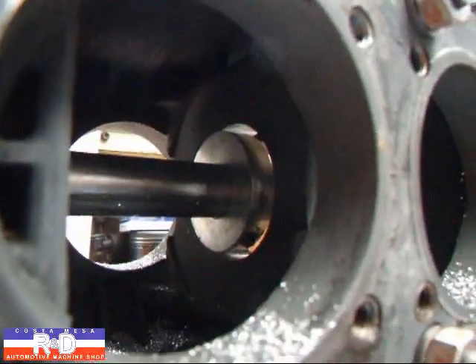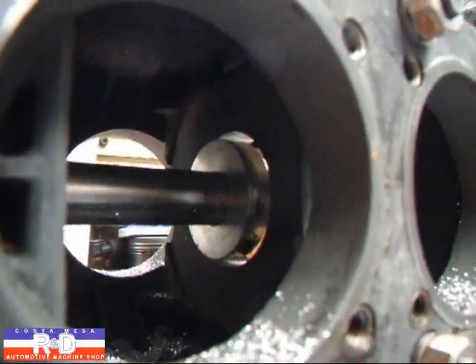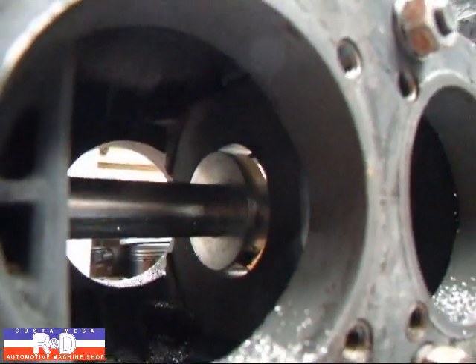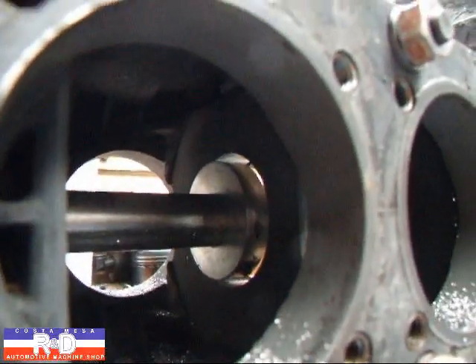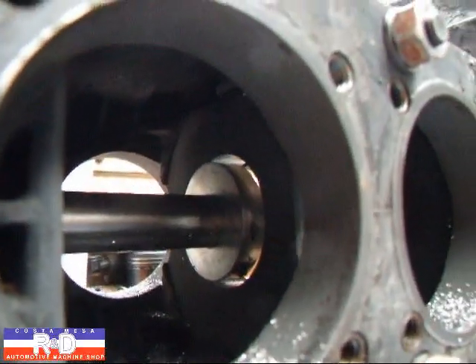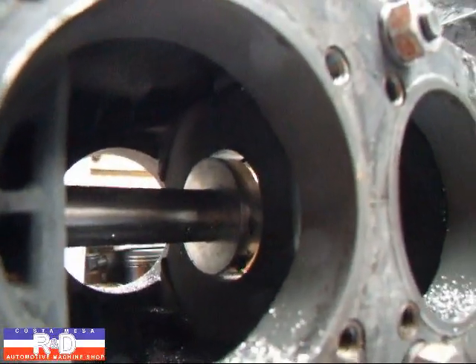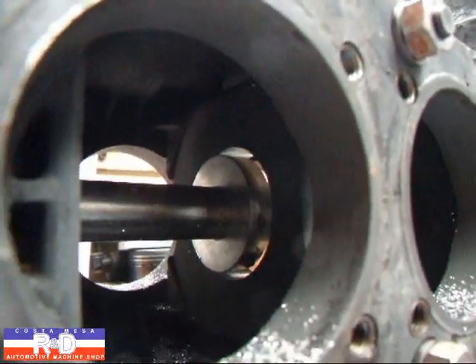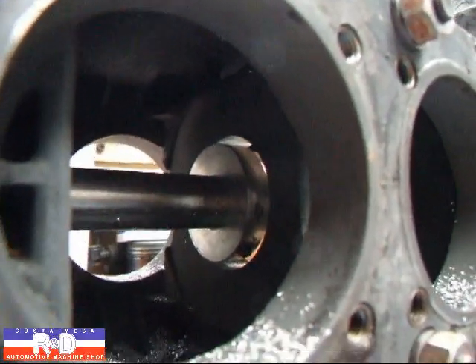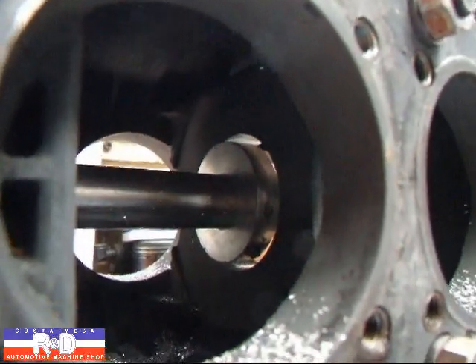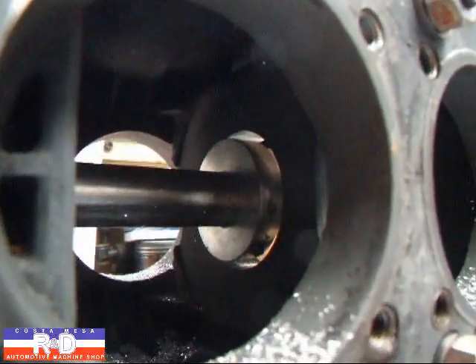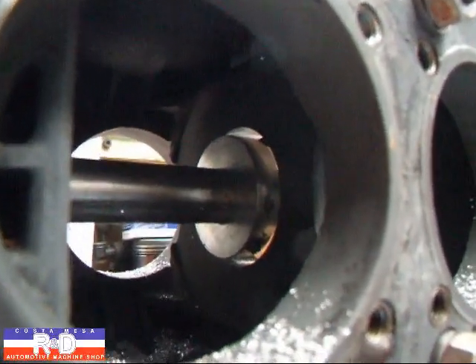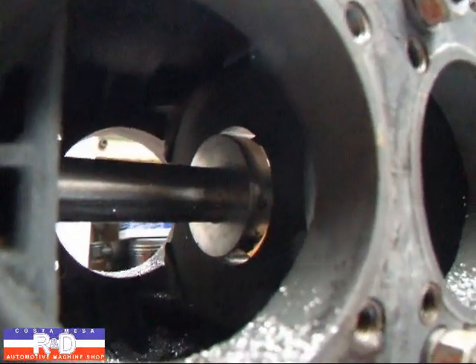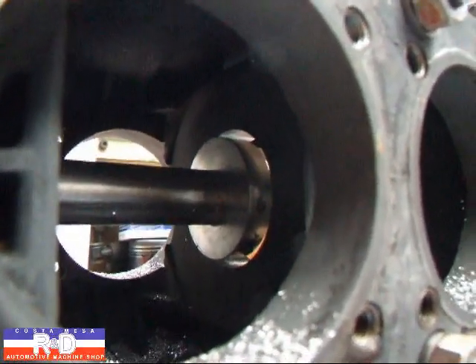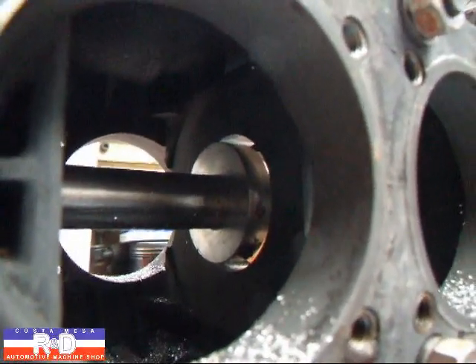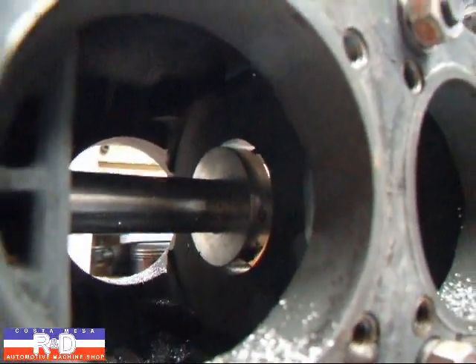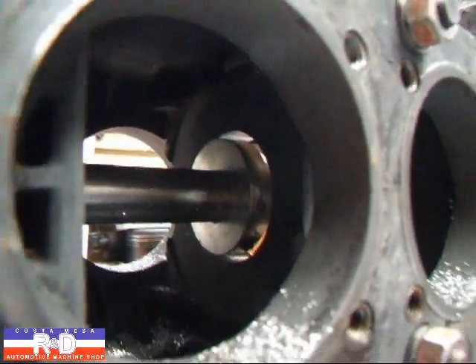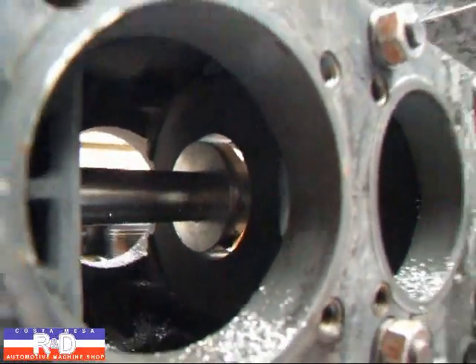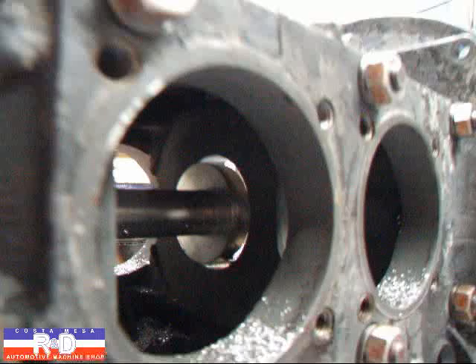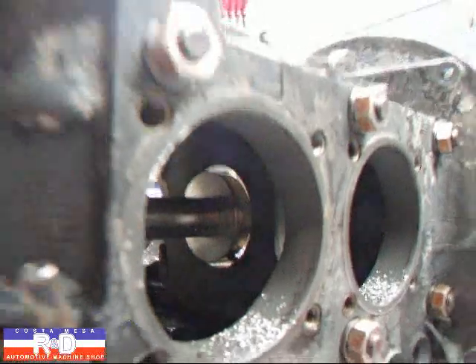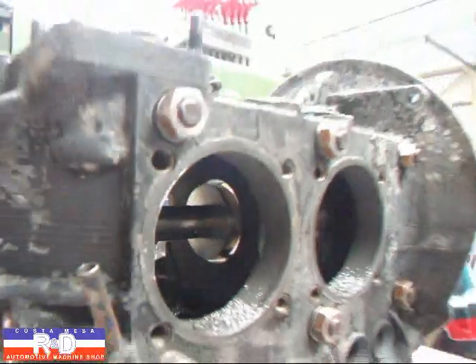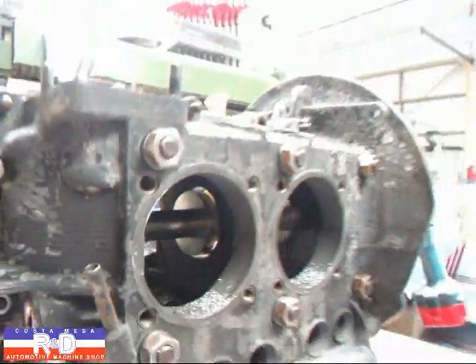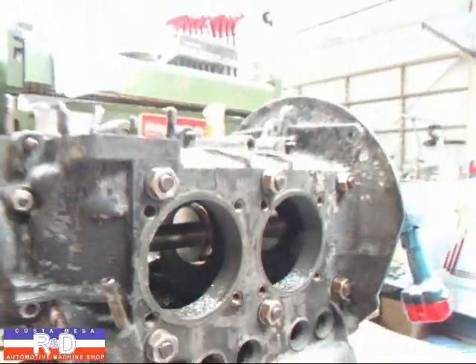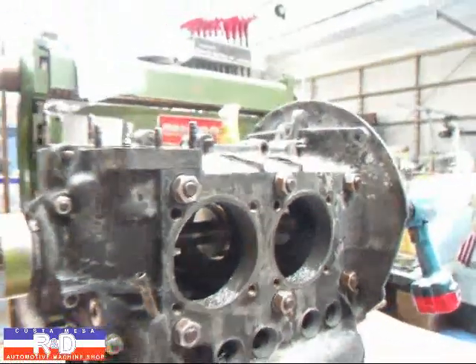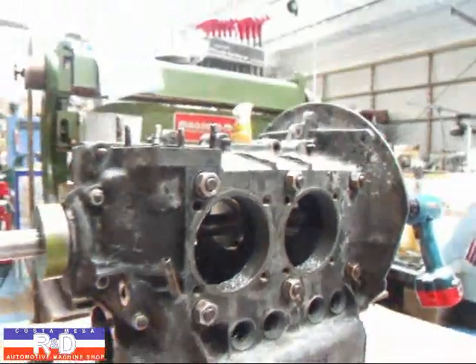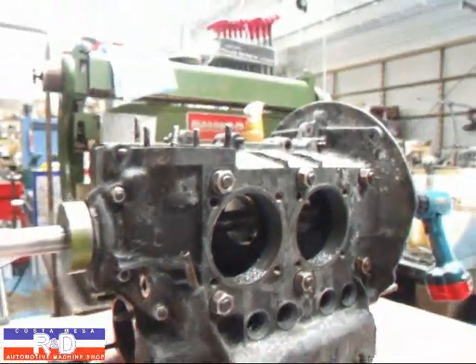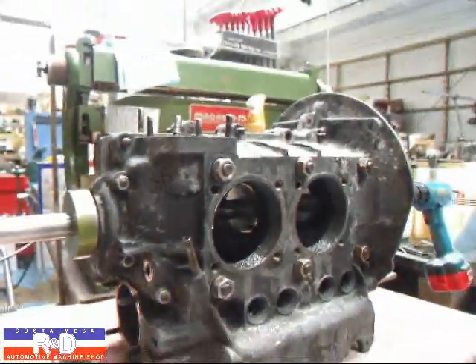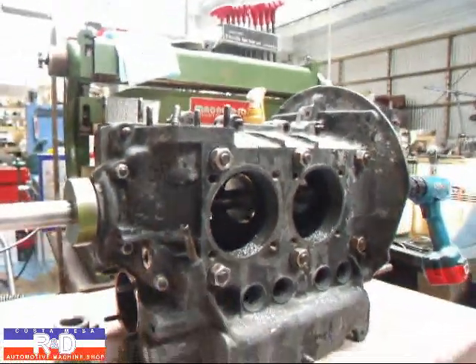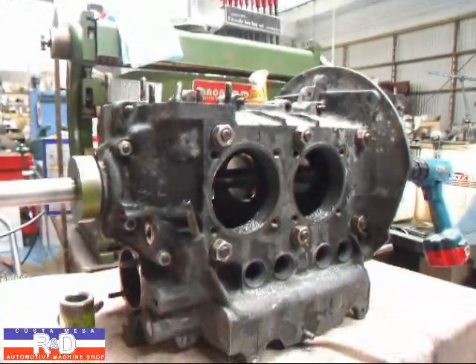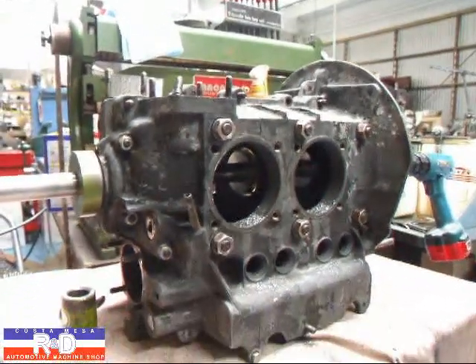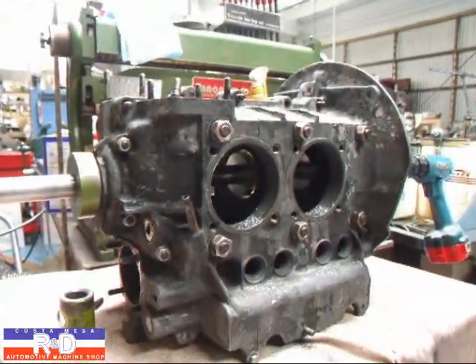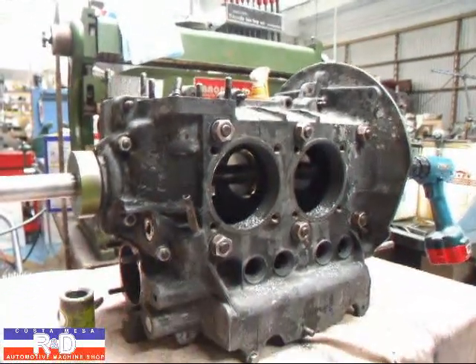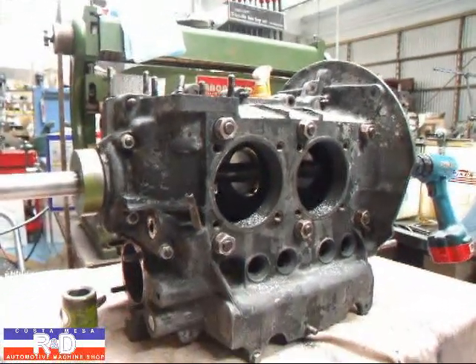Once the cutters have gone all the way through, we can take our tool out and check our work.